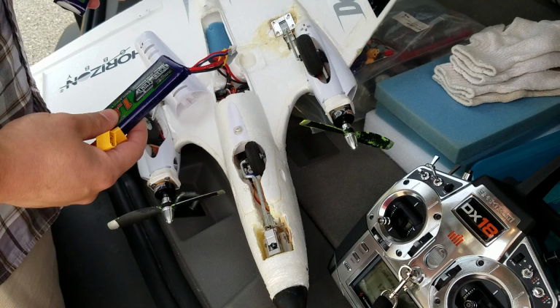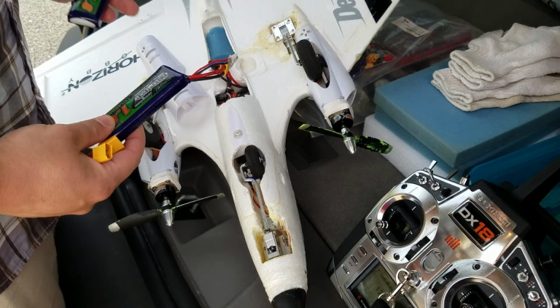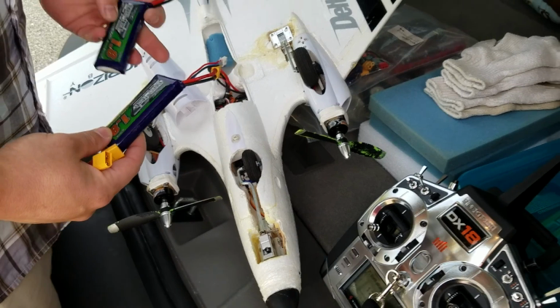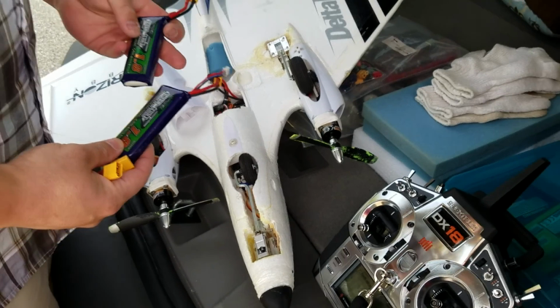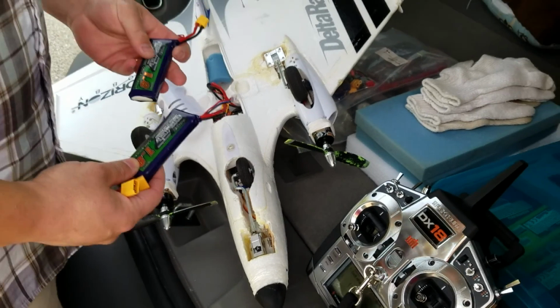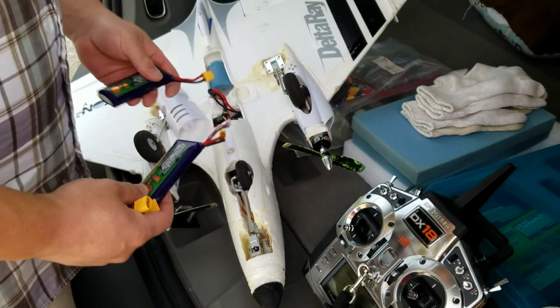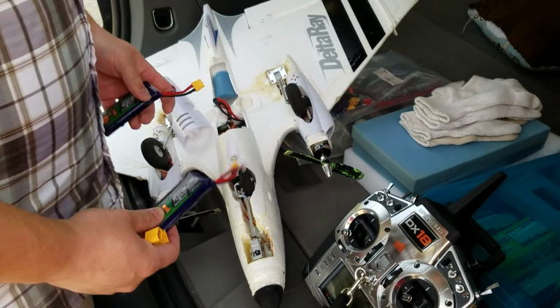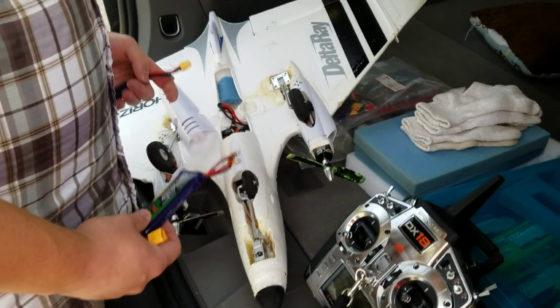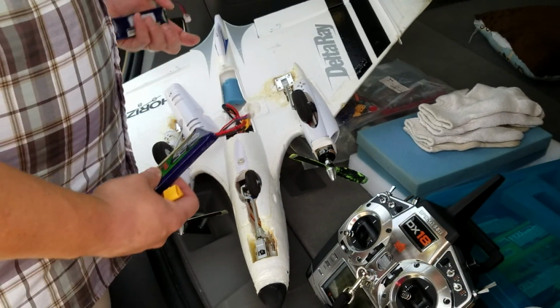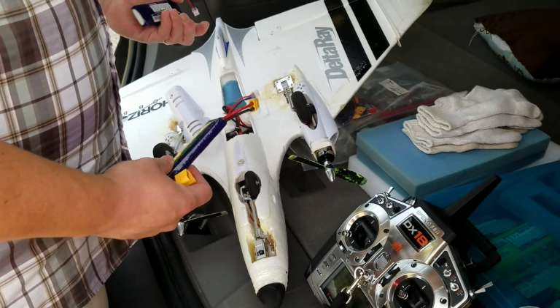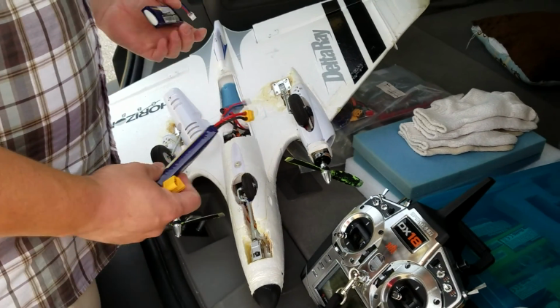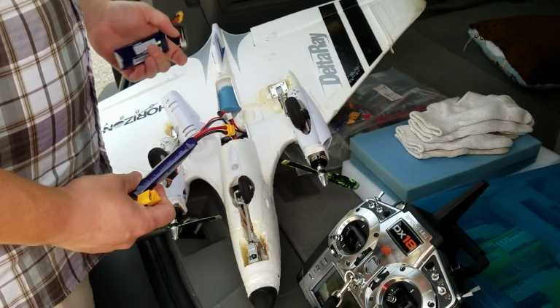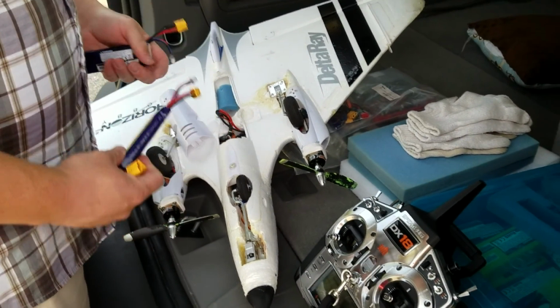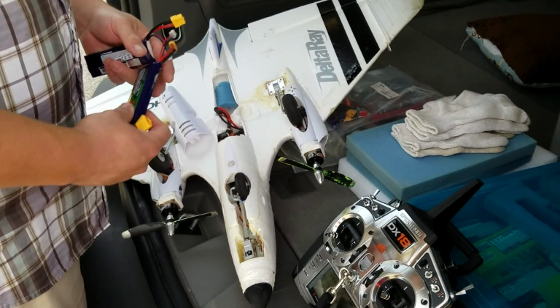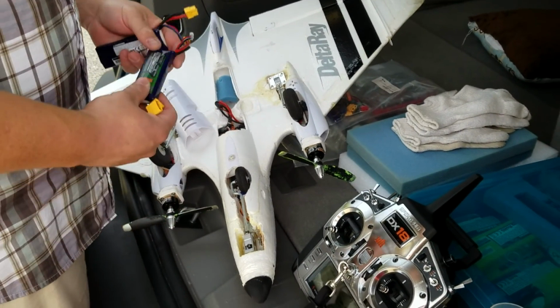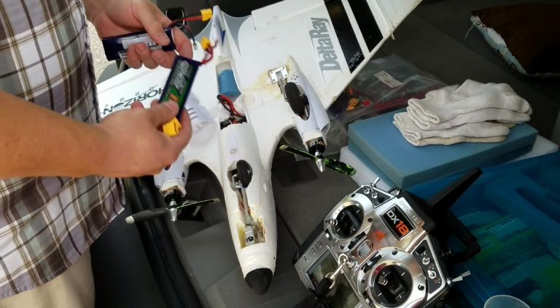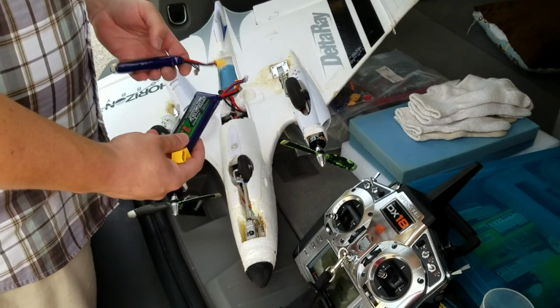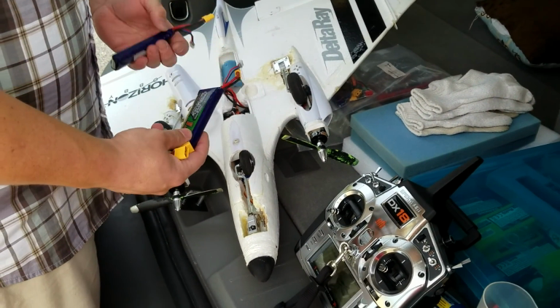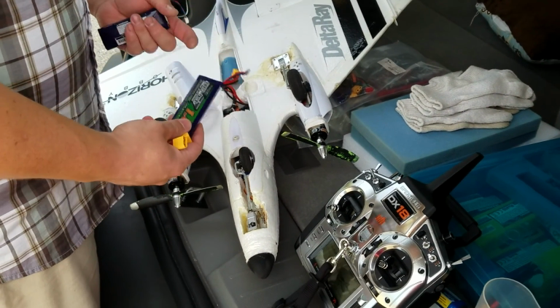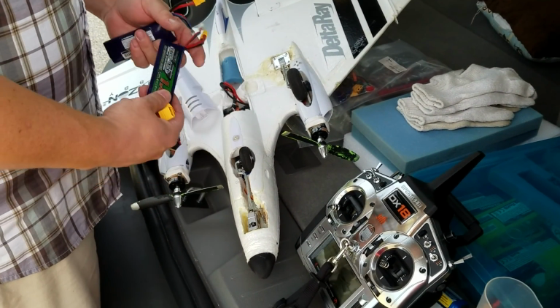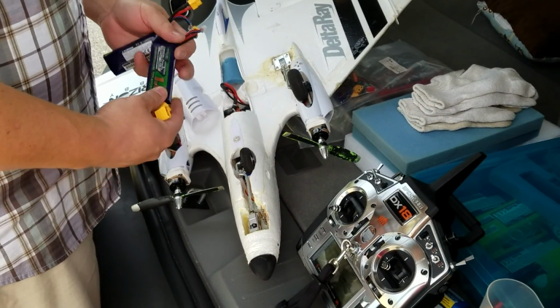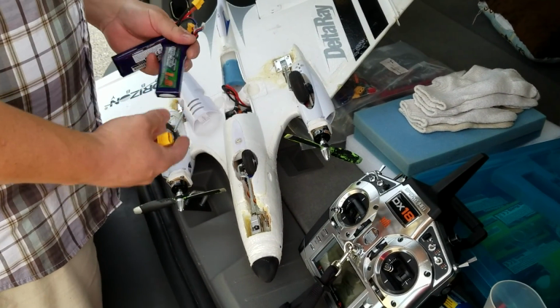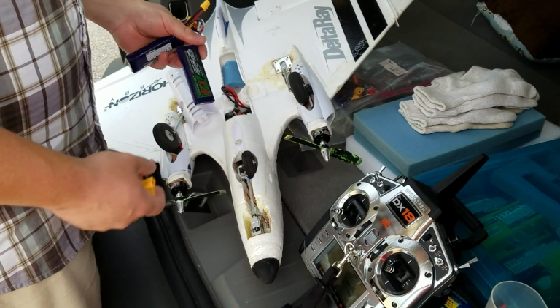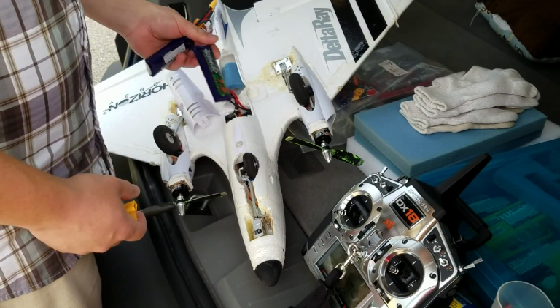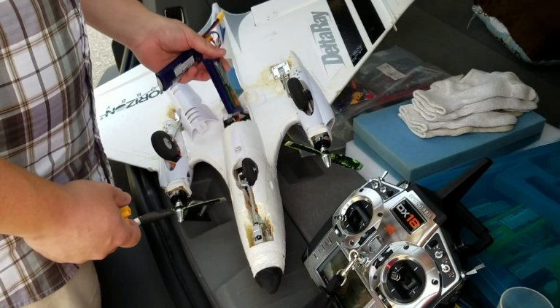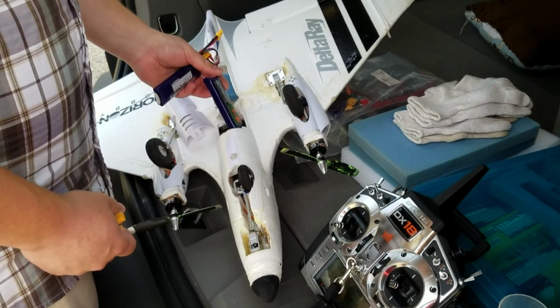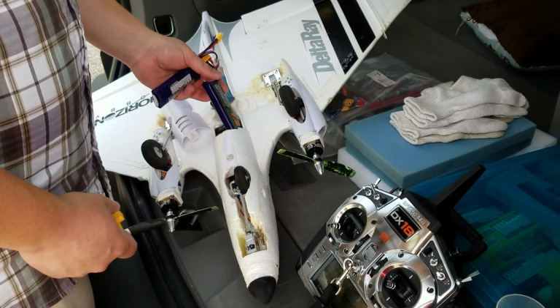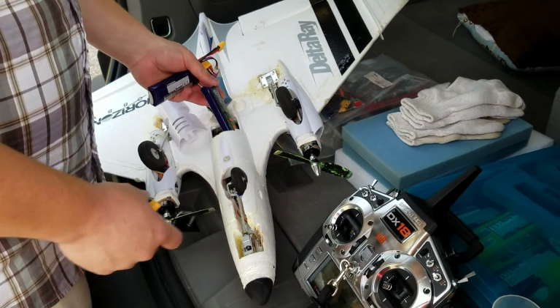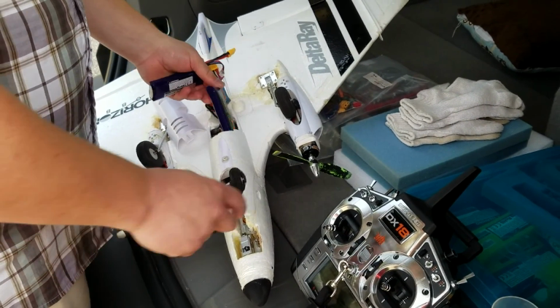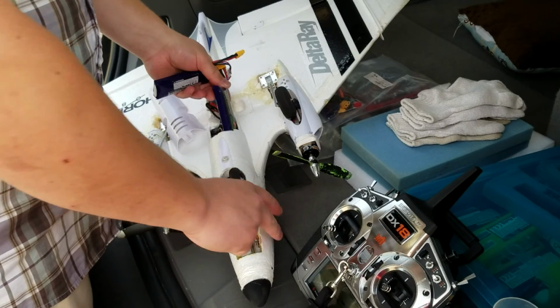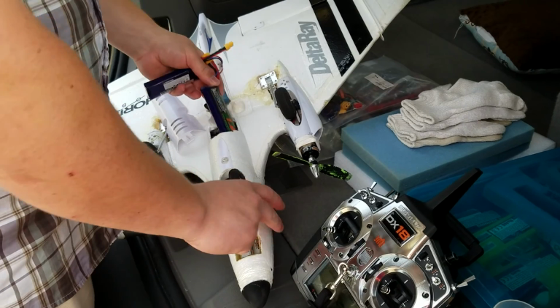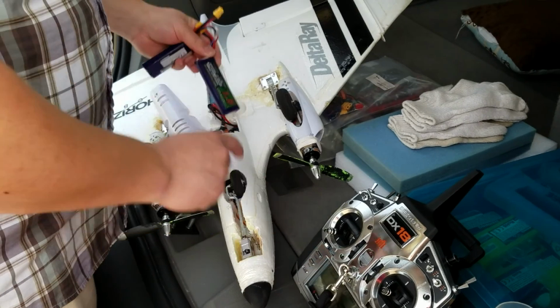Hey YouTube, we're here with the Delta Ray. I haven't flown it forever, but I had some comments on it, so I was going to film a new video.